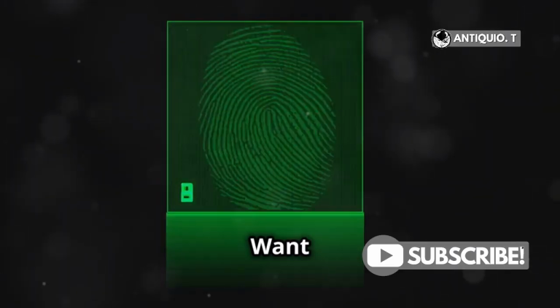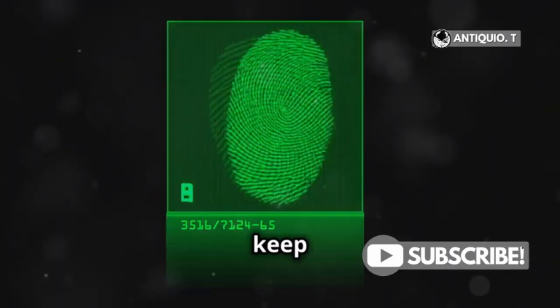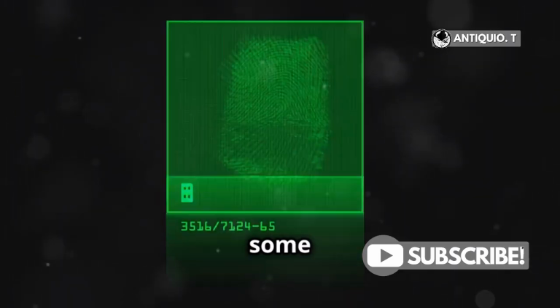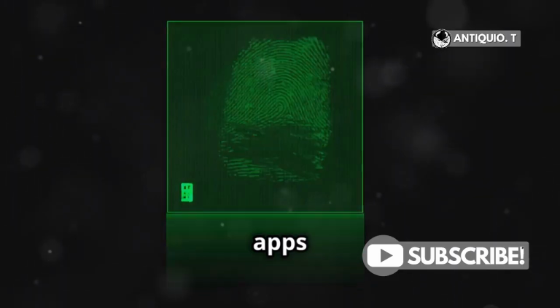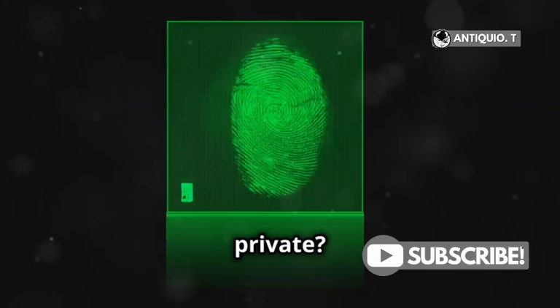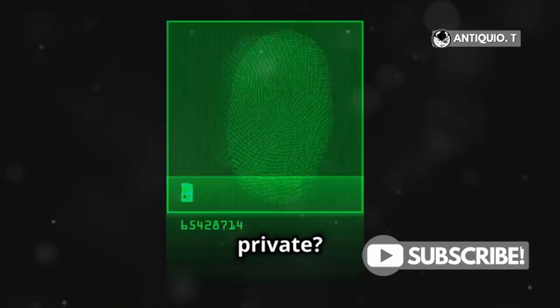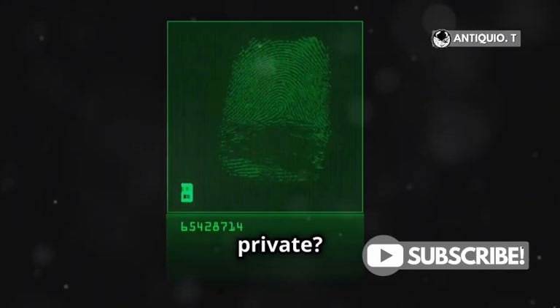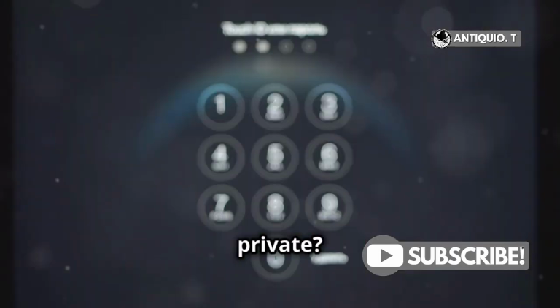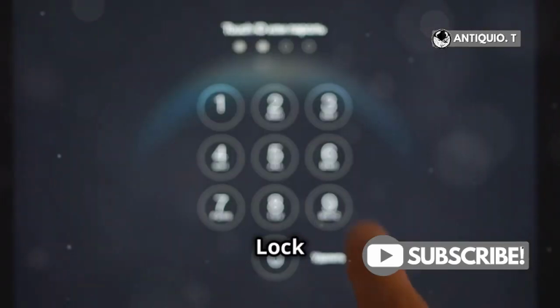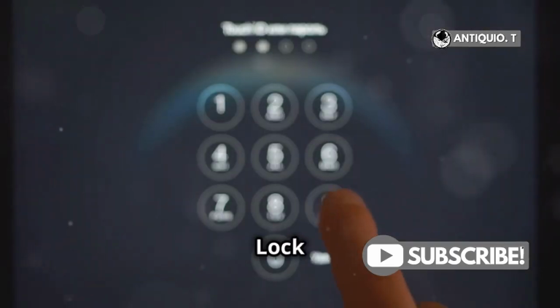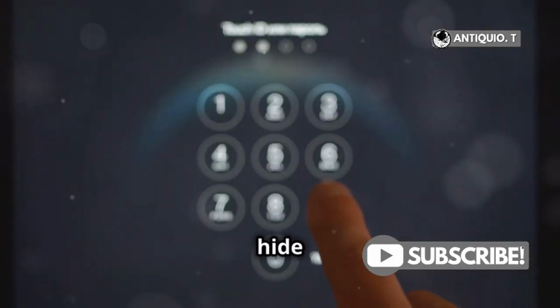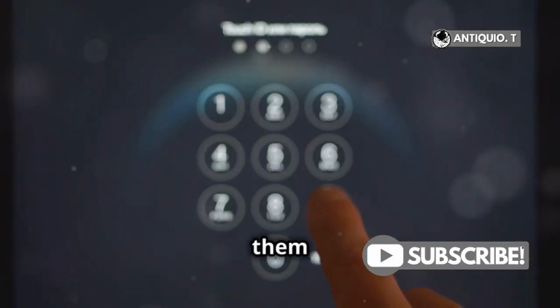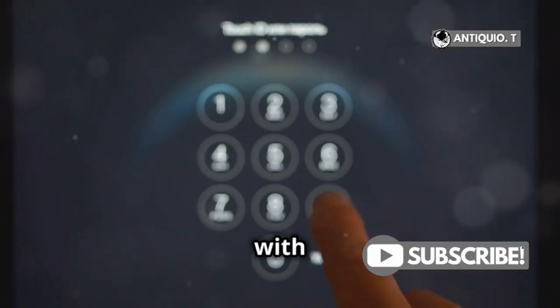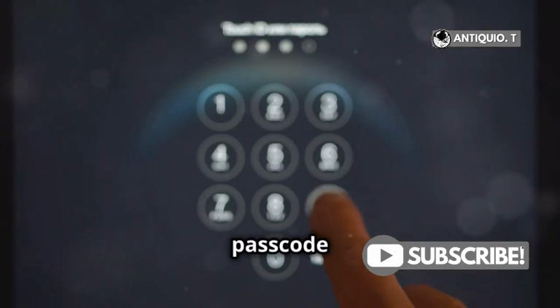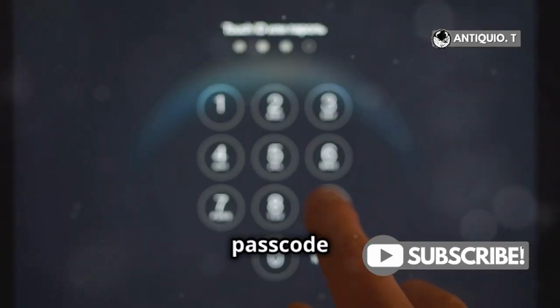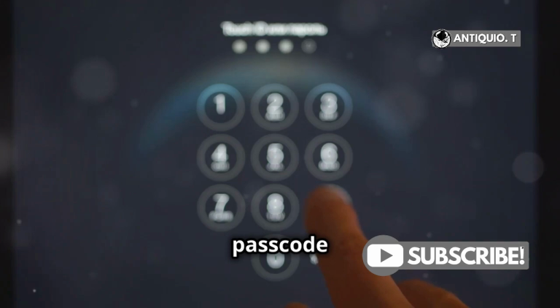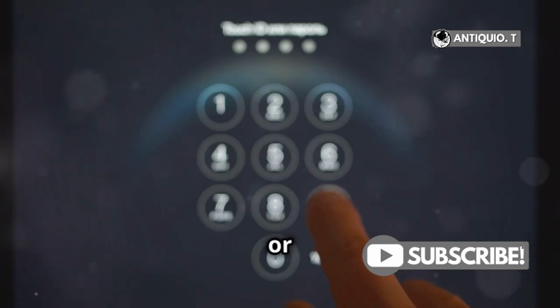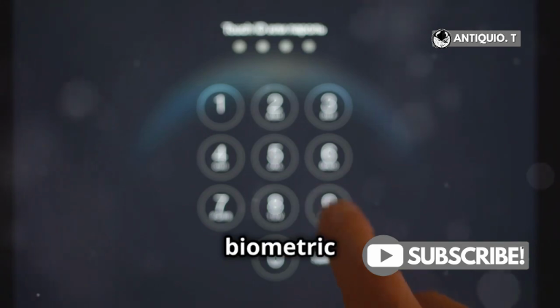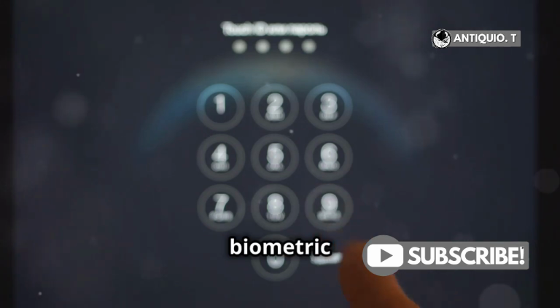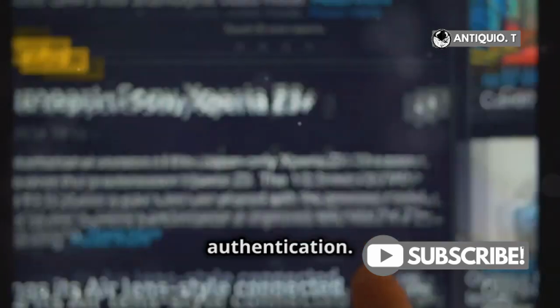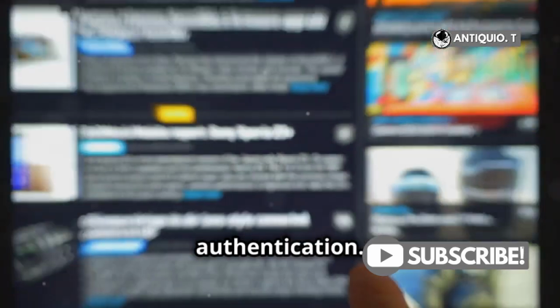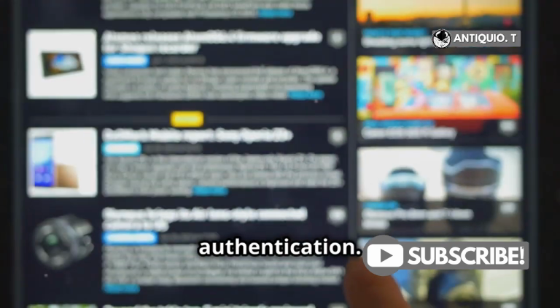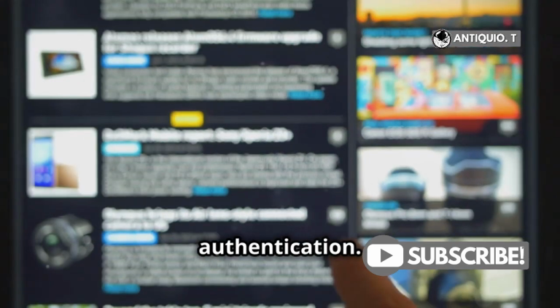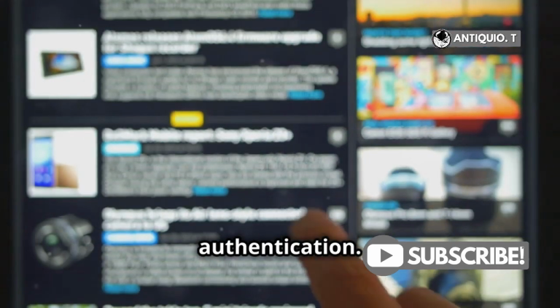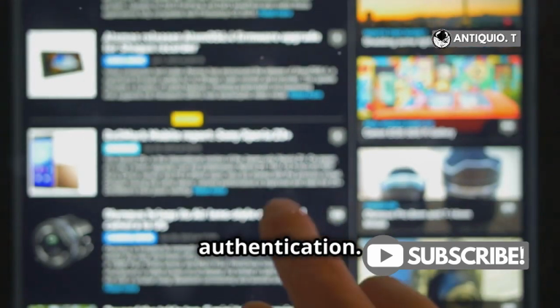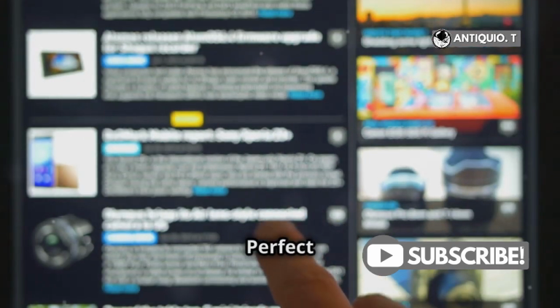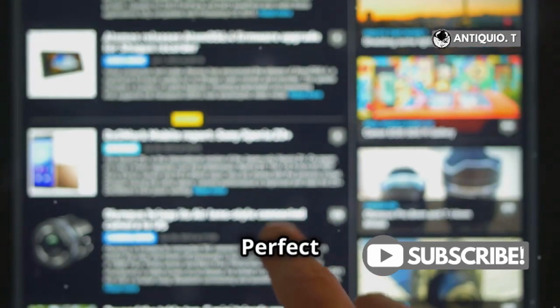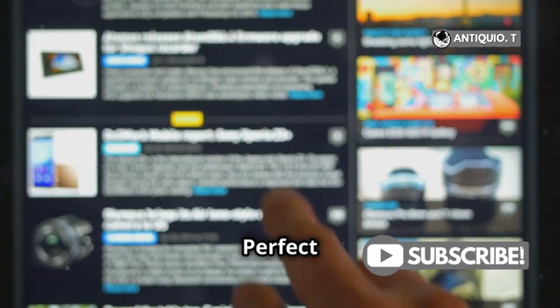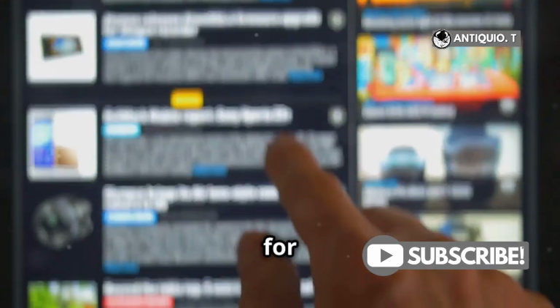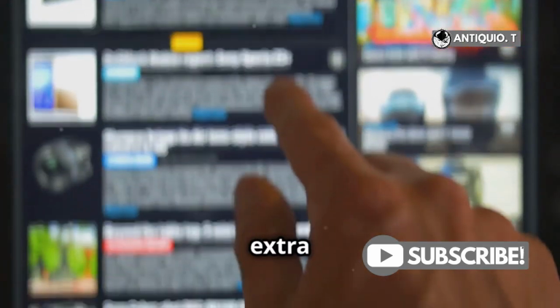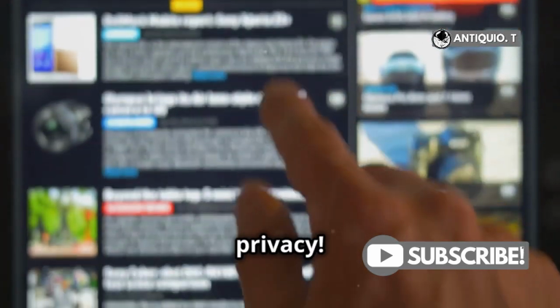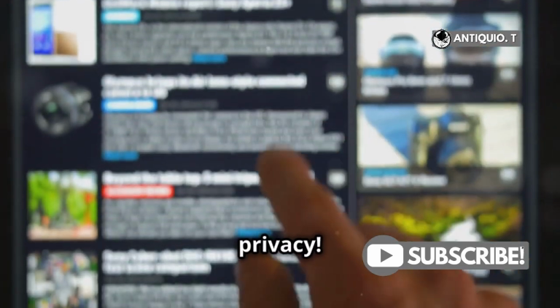Want to keep some apps private? Lock or hide them with a passcode or biometric authentication. Perfect for extra privacy.